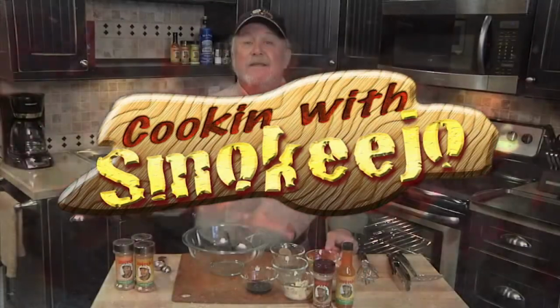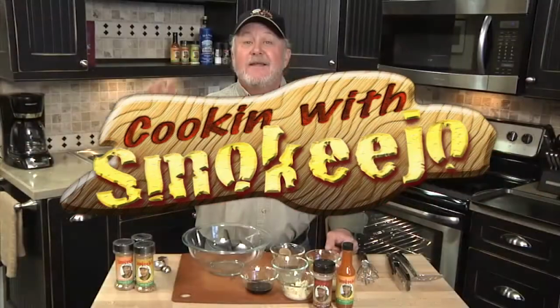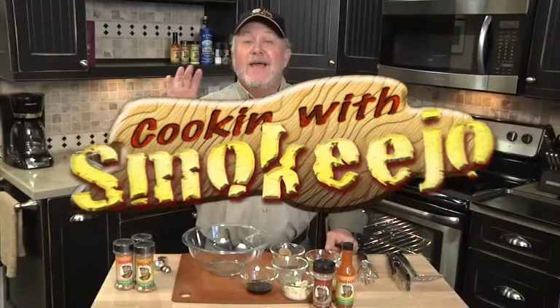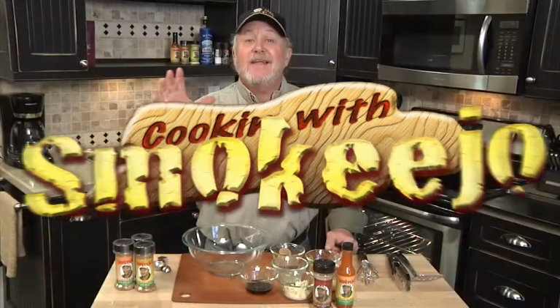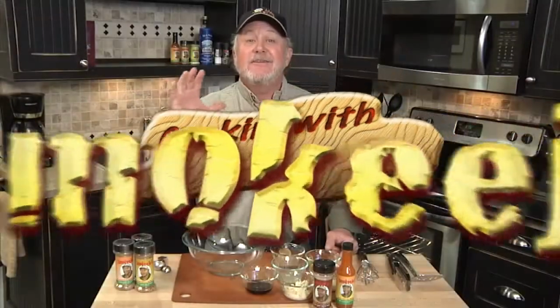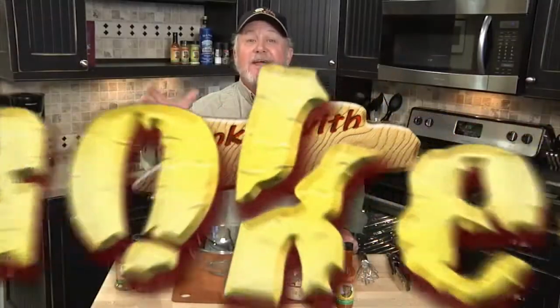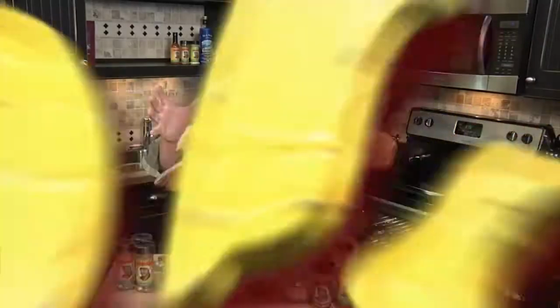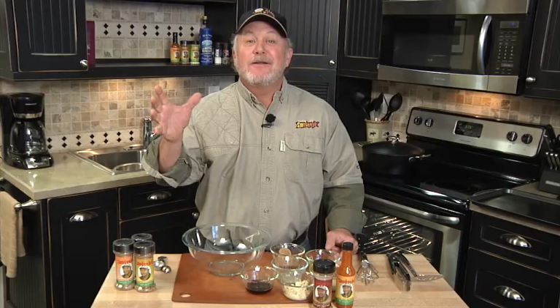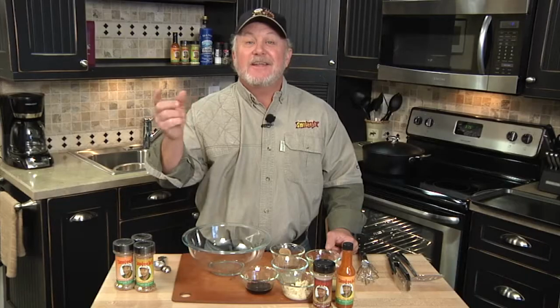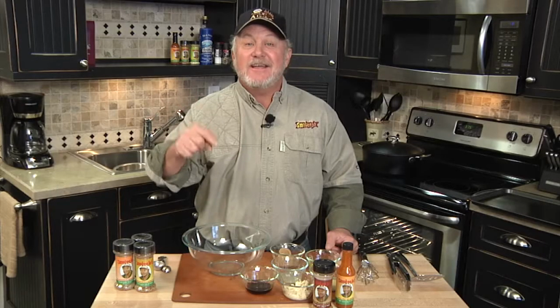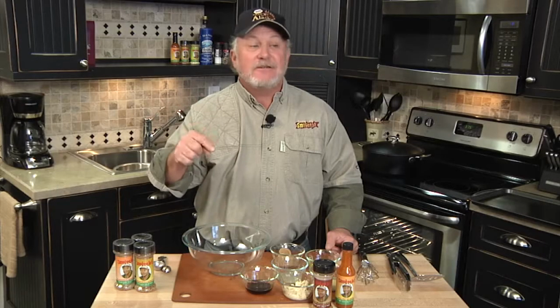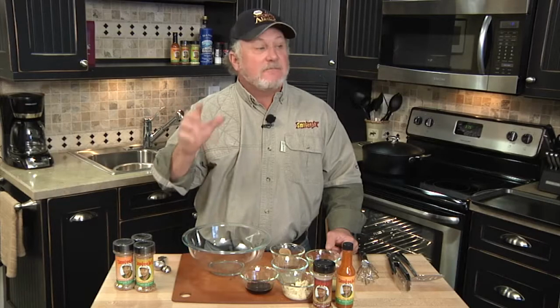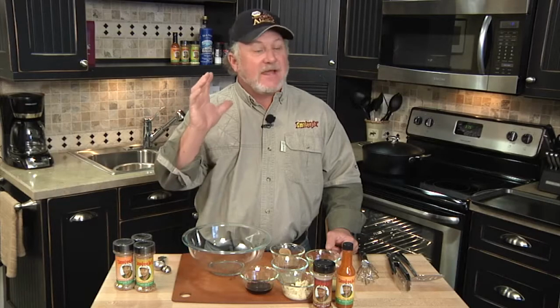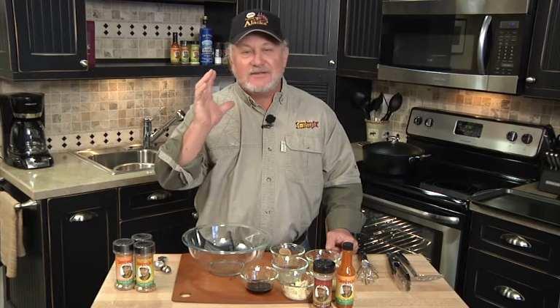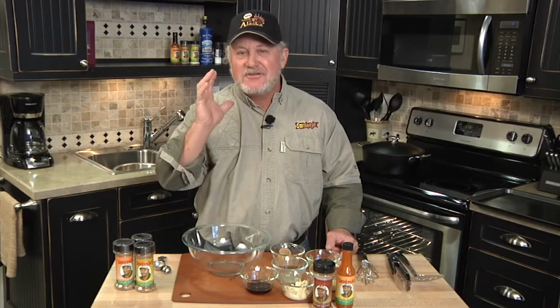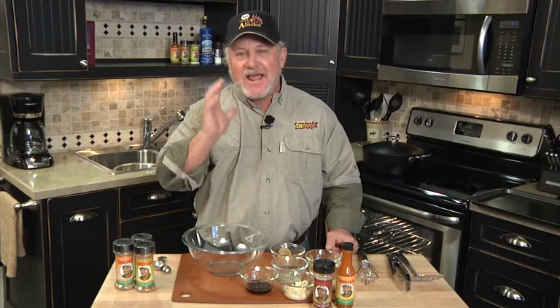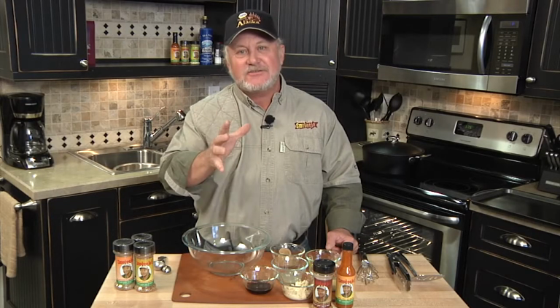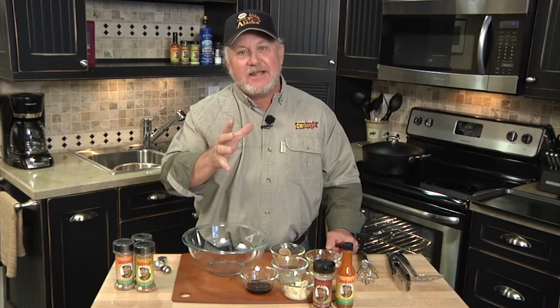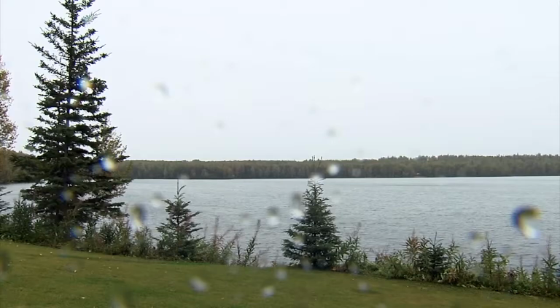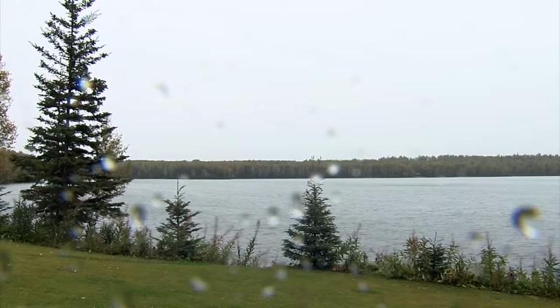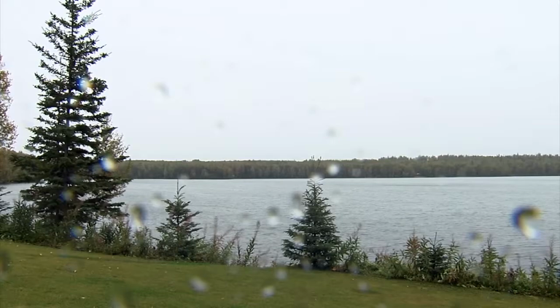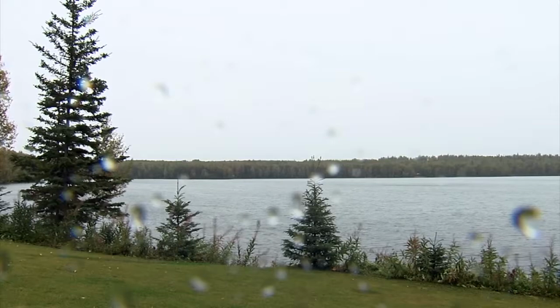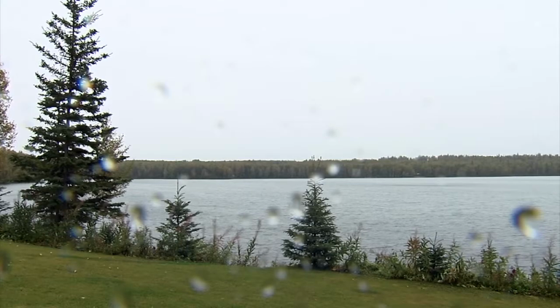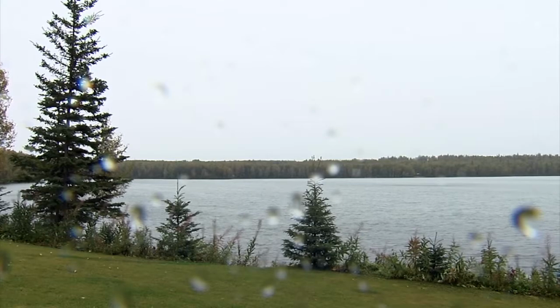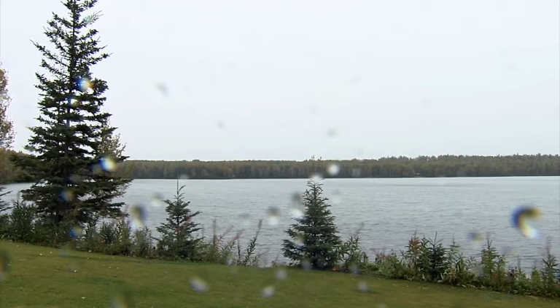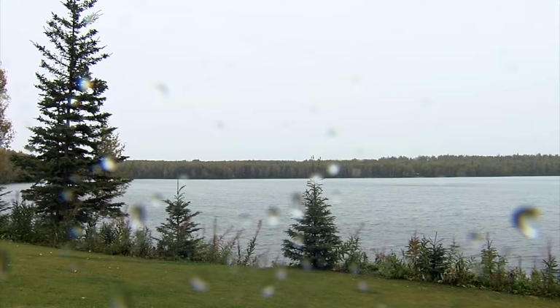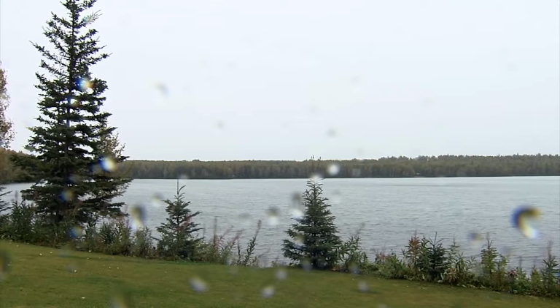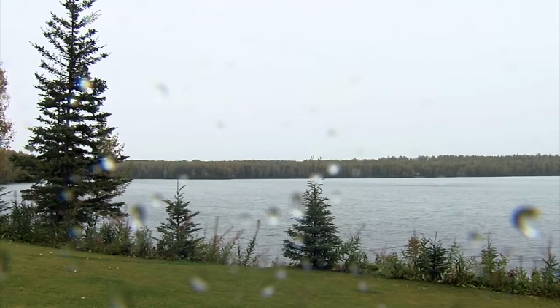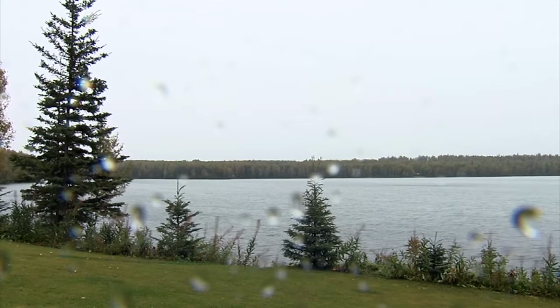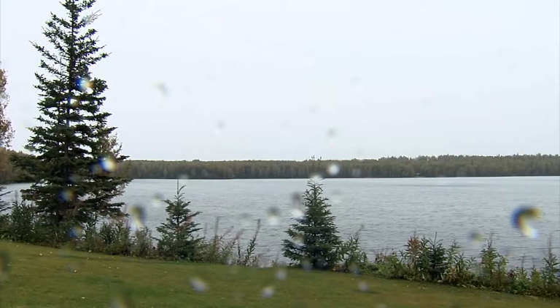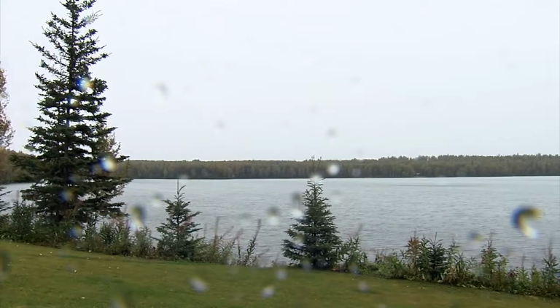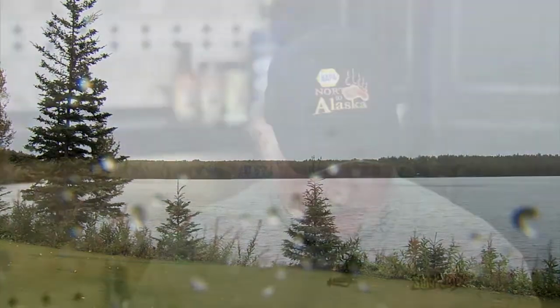Hey, today we're in the kitchen. It's nasty outside. I've got a real good shore lunch.